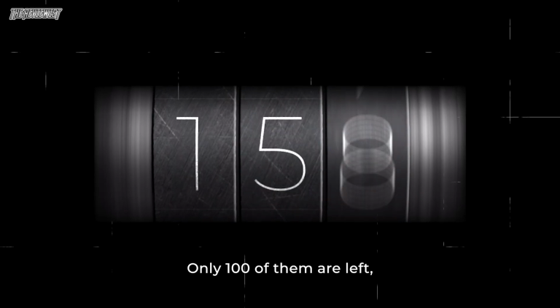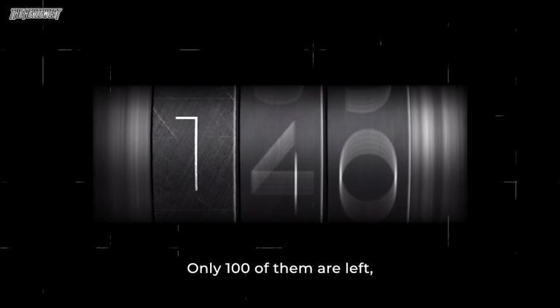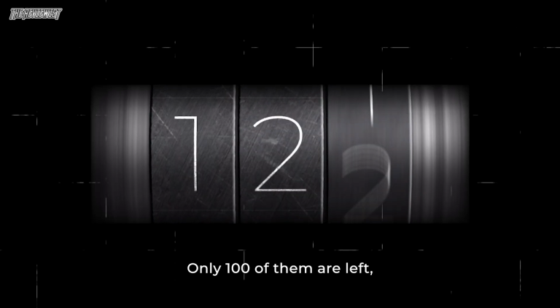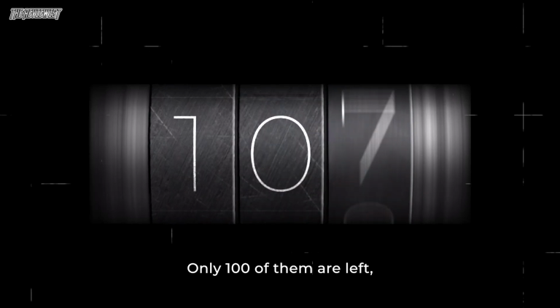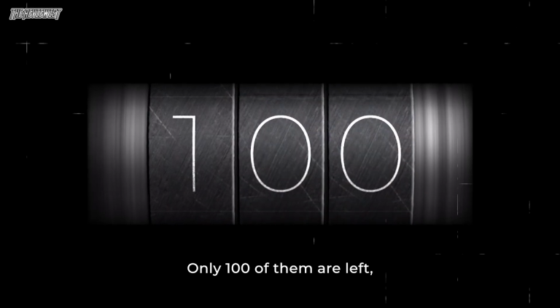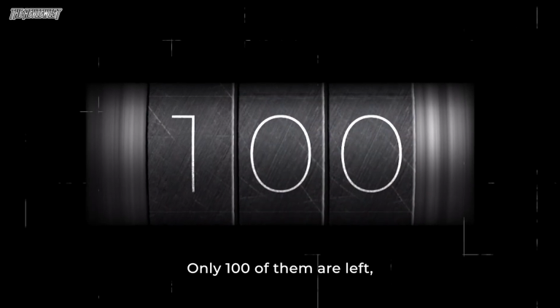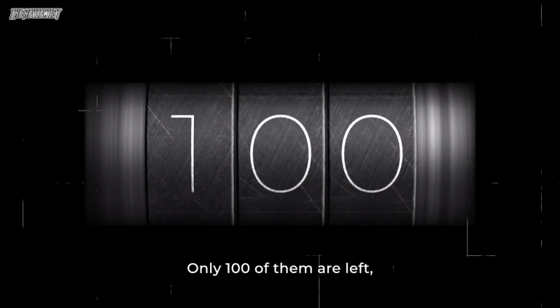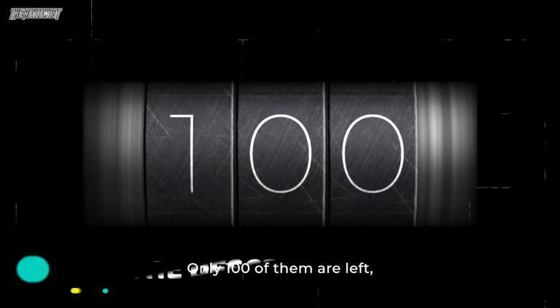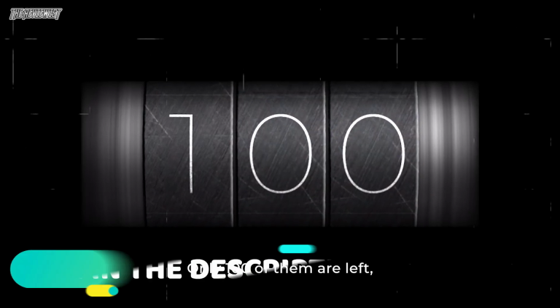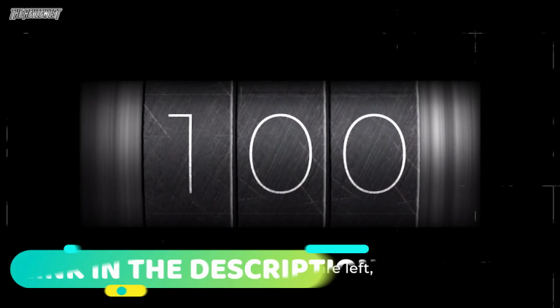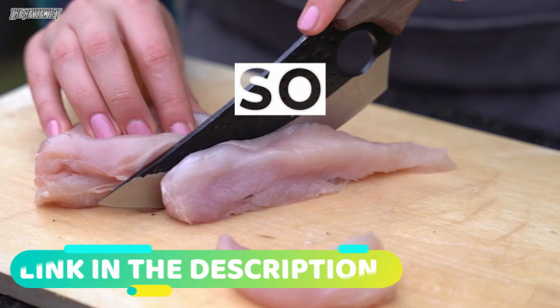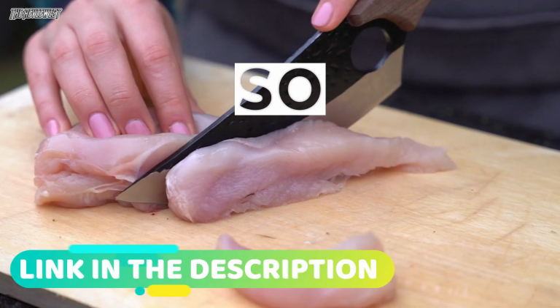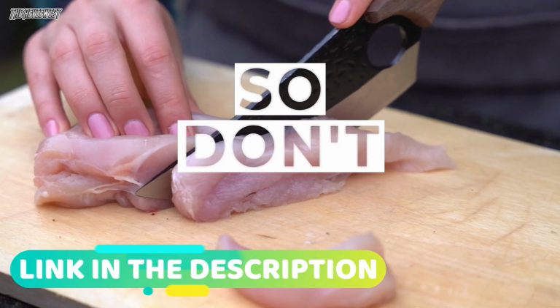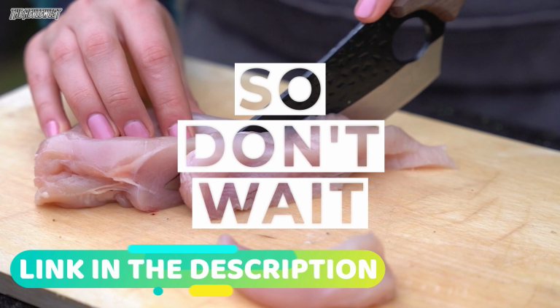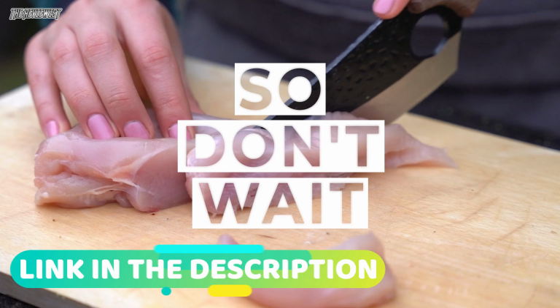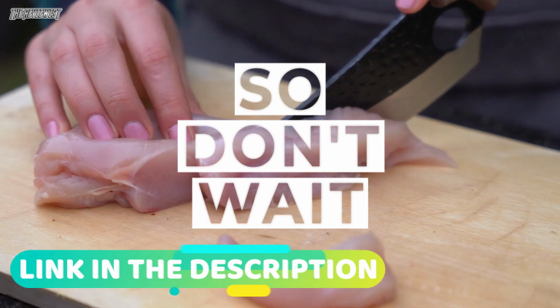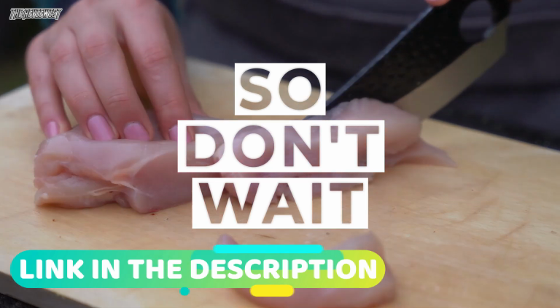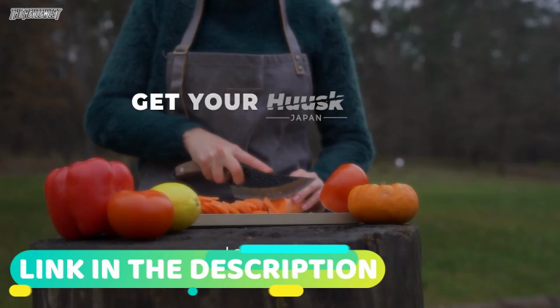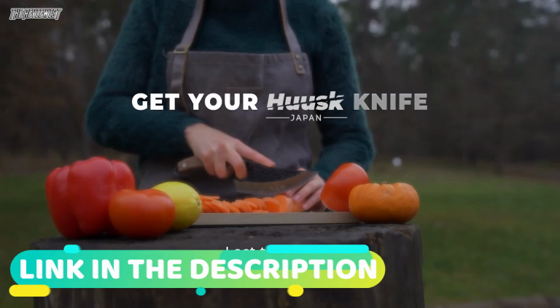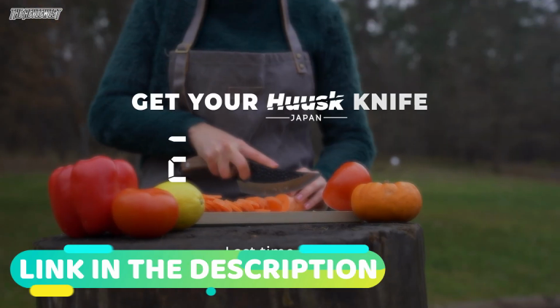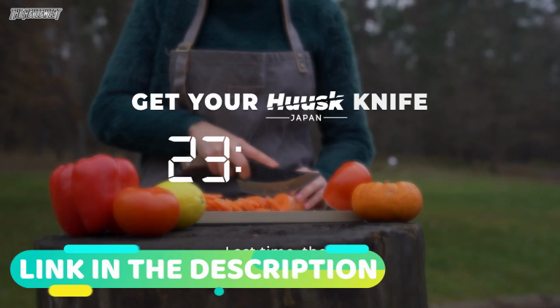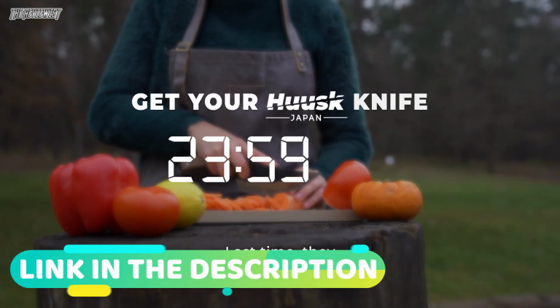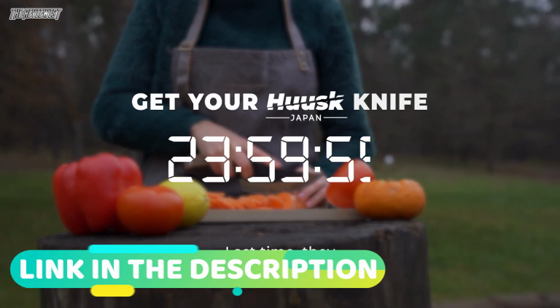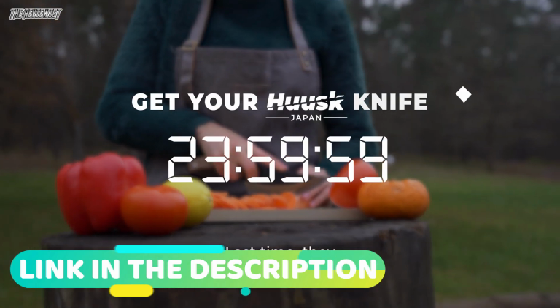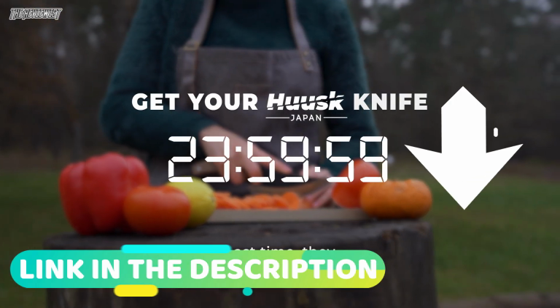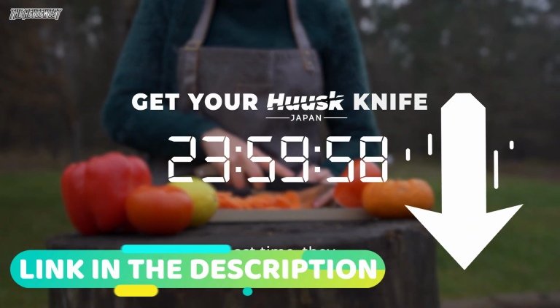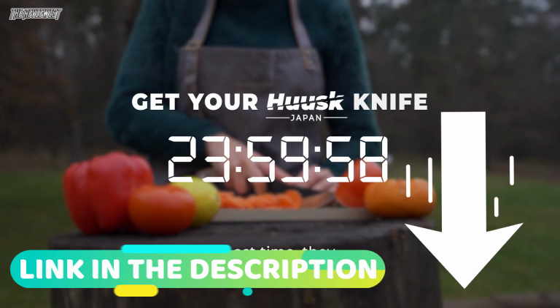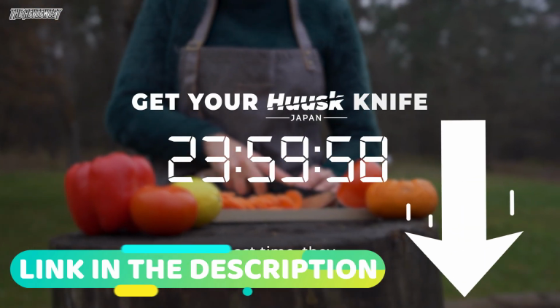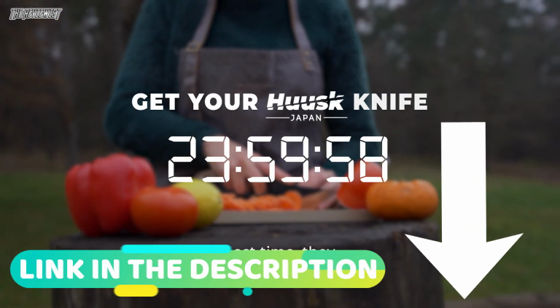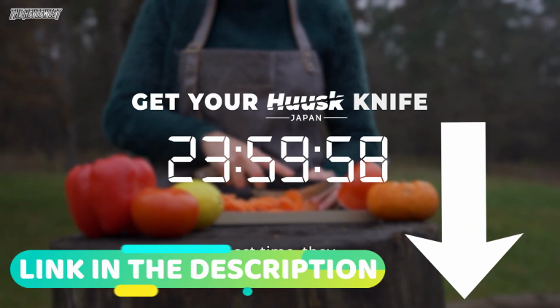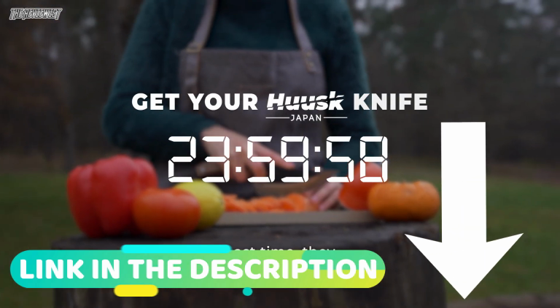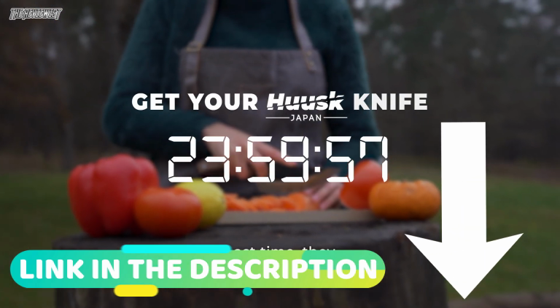Only 100 of them are left, so don't wait. Last time, they sold out in only 10 hours.